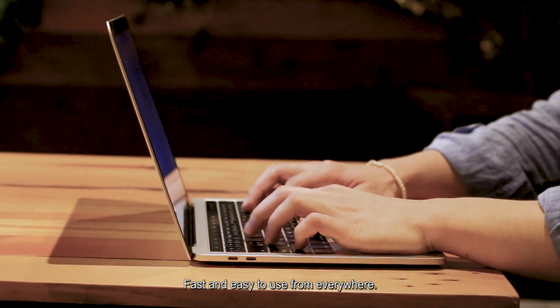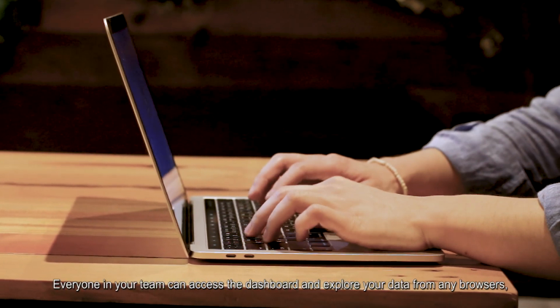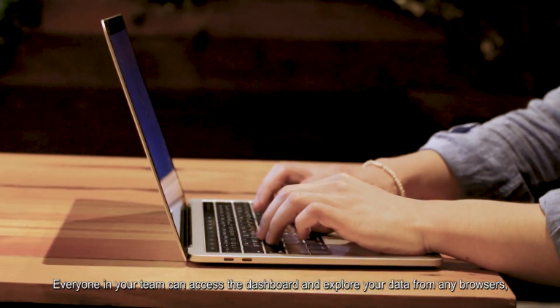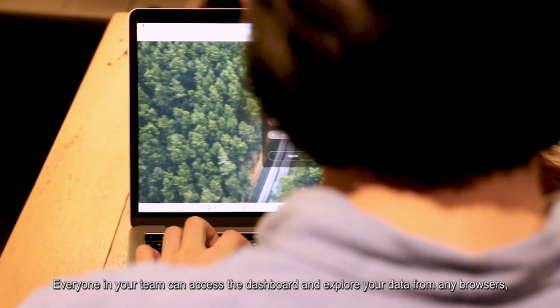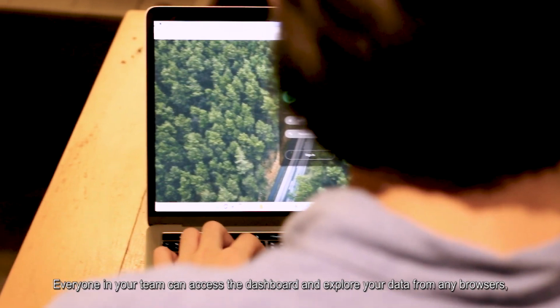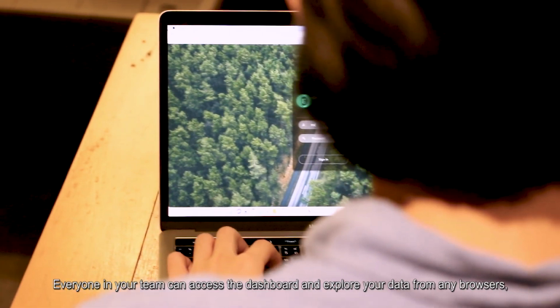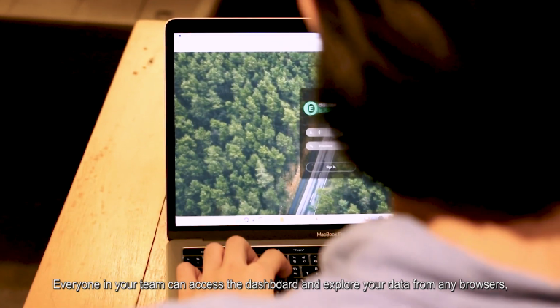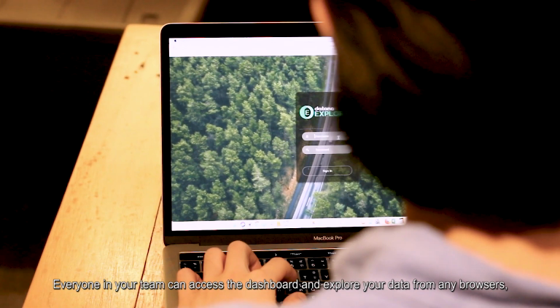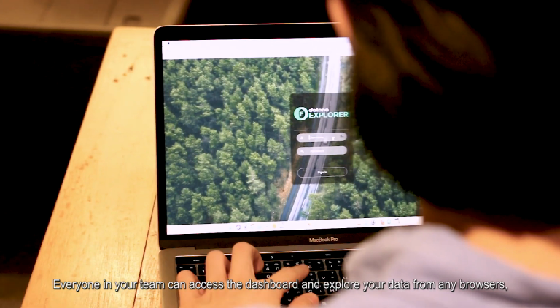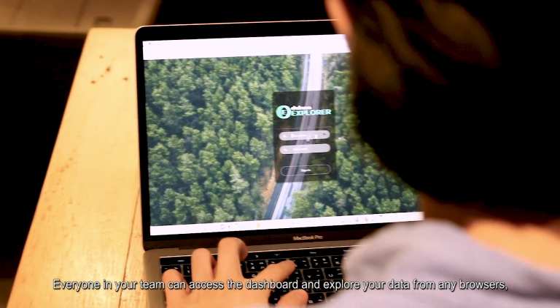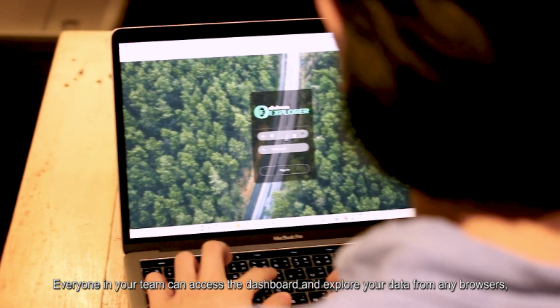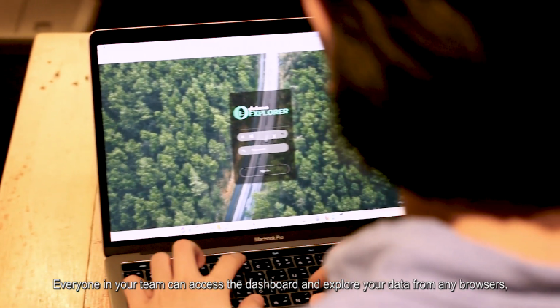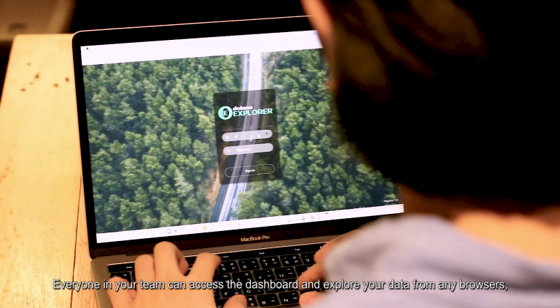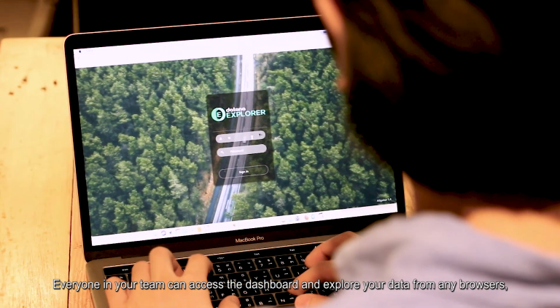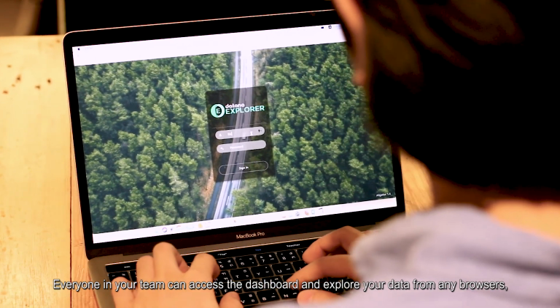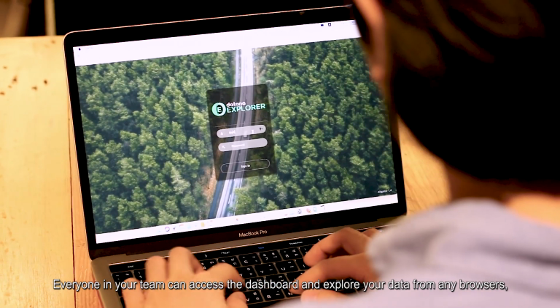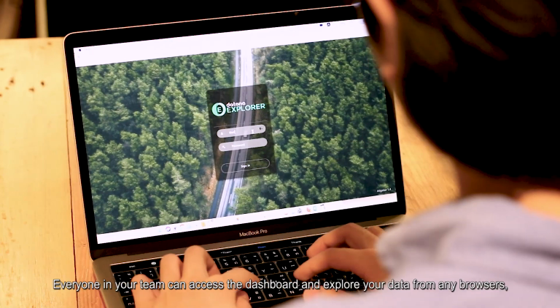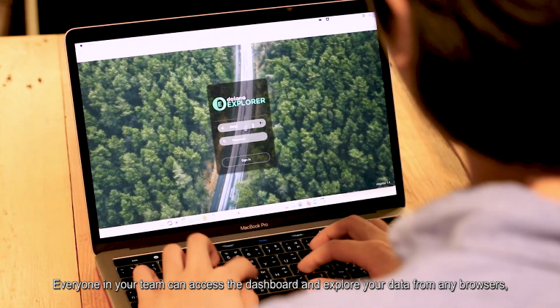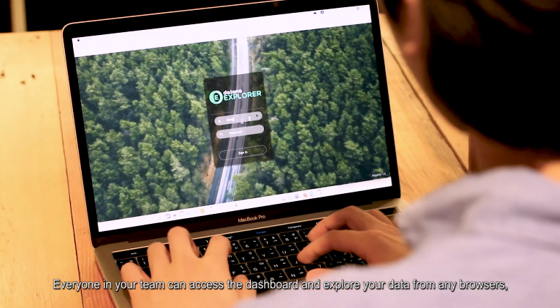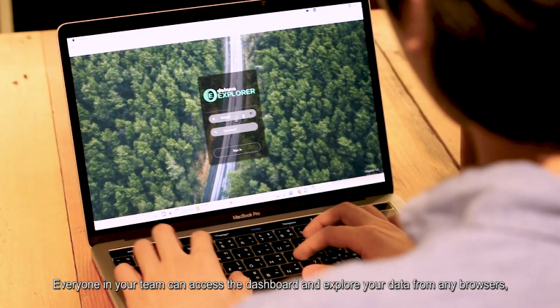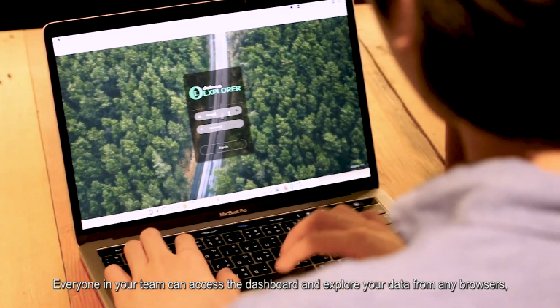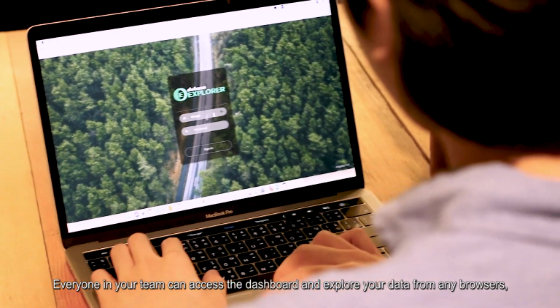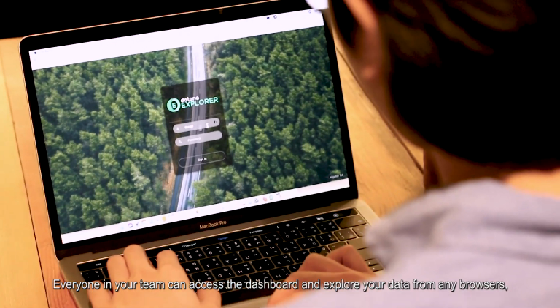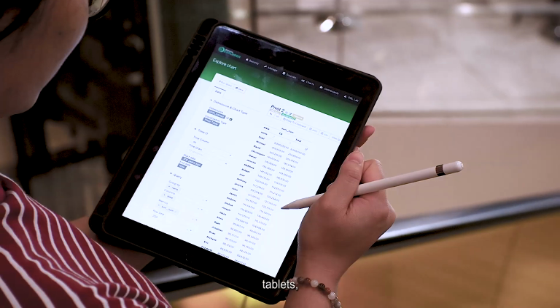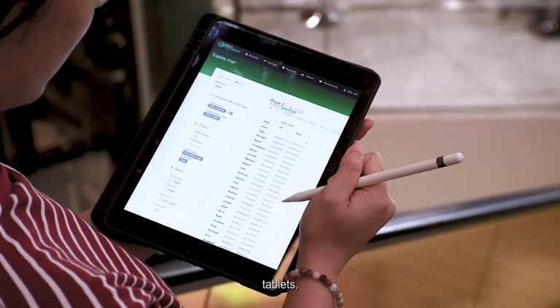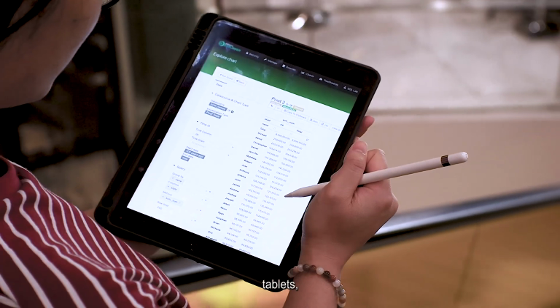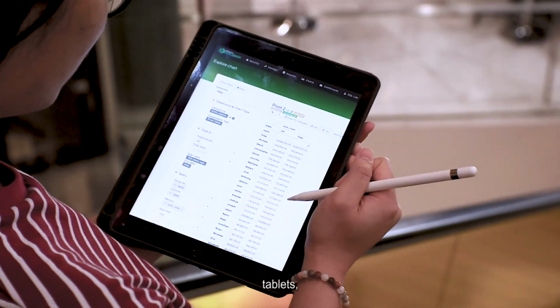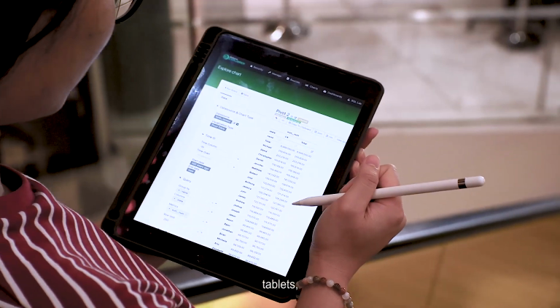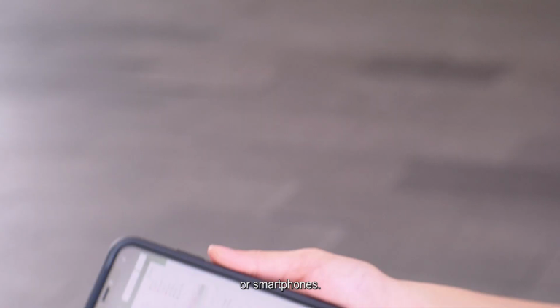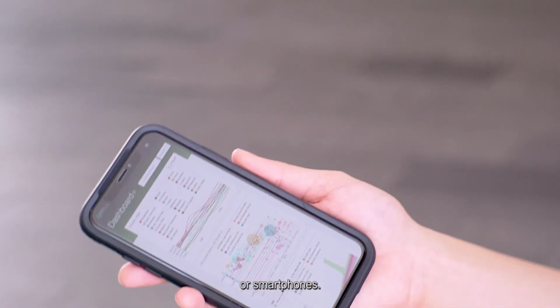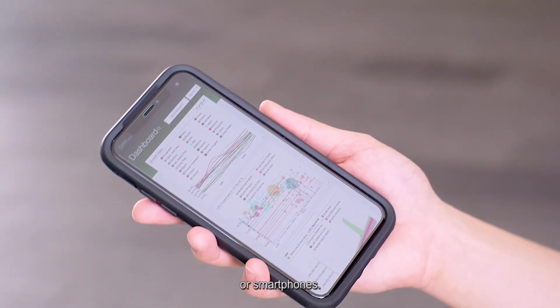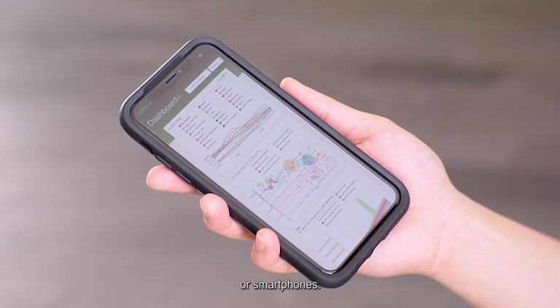Everyone in your team can access the dashboards and export your data from any browsers, tablets, or smartphones.